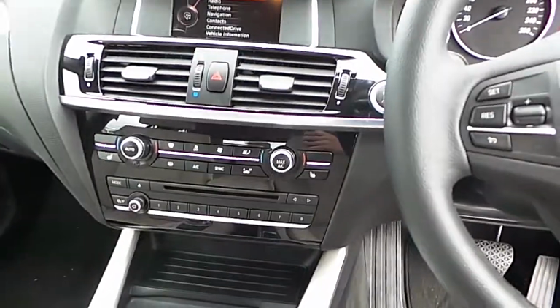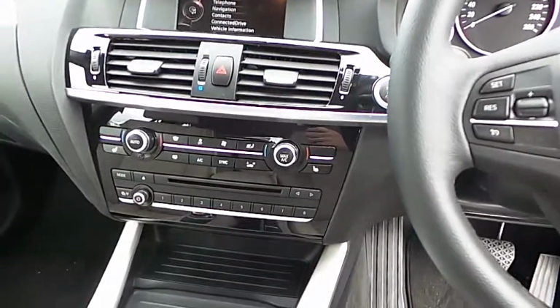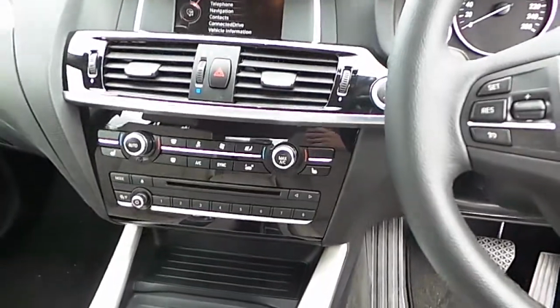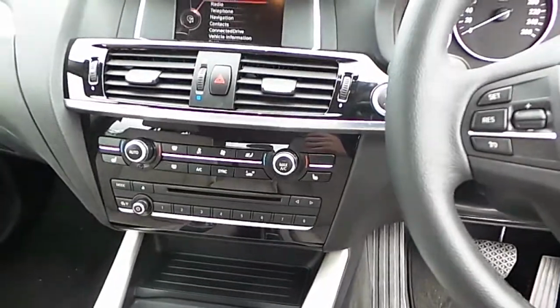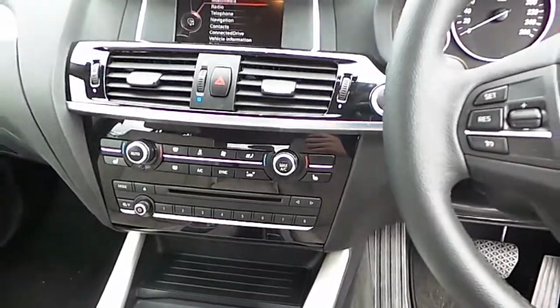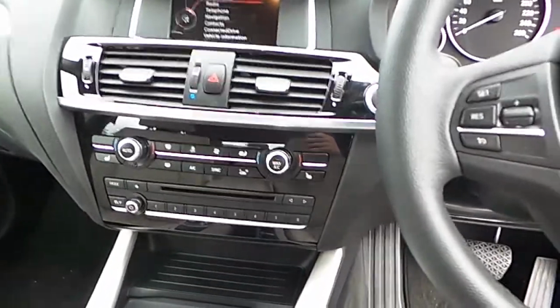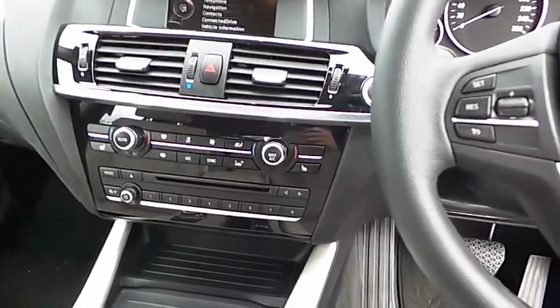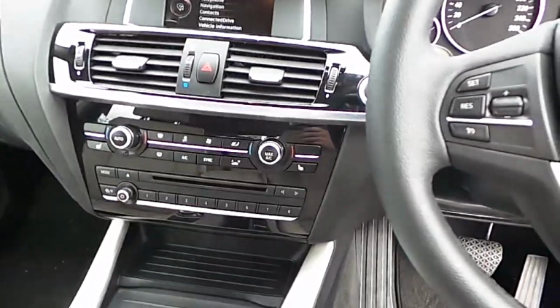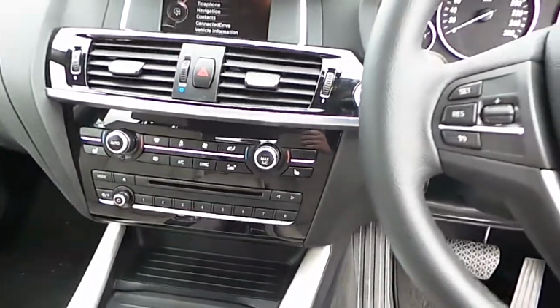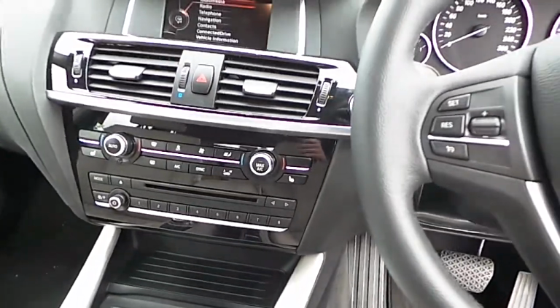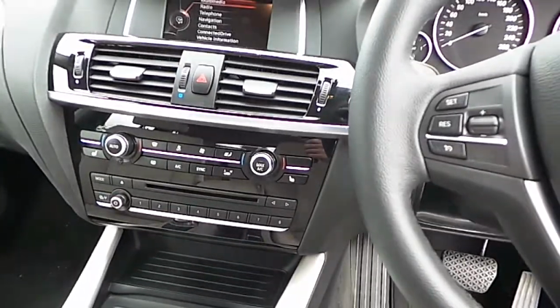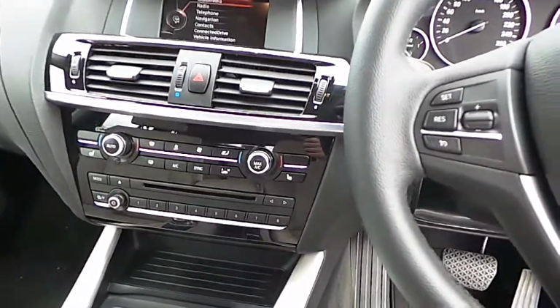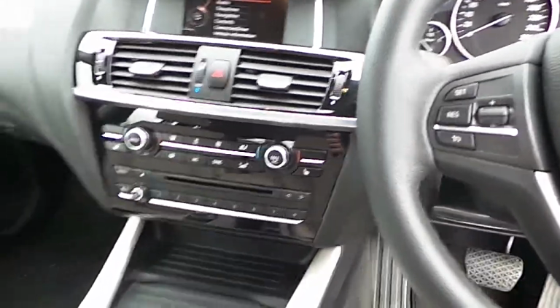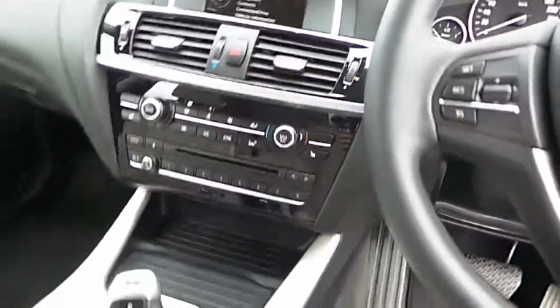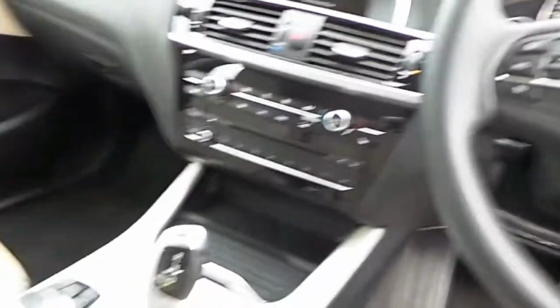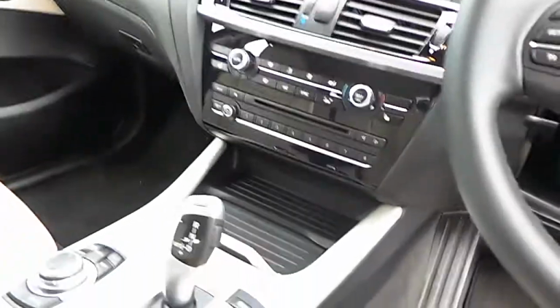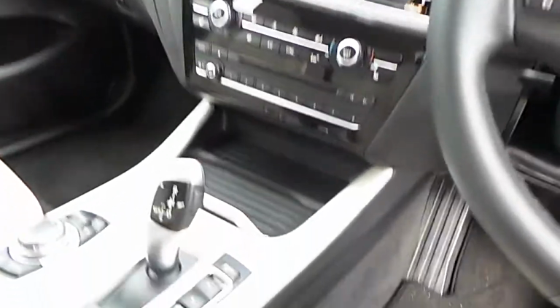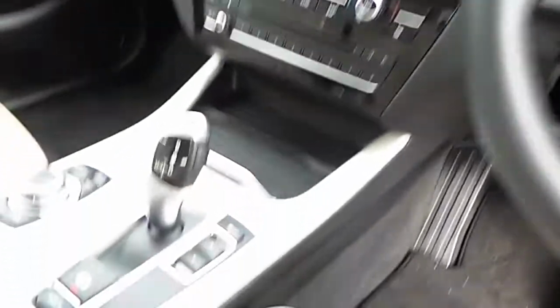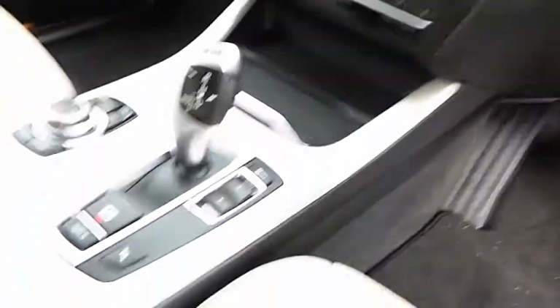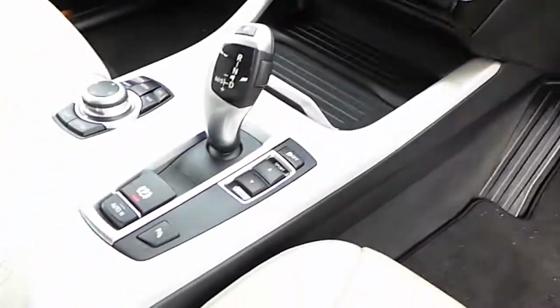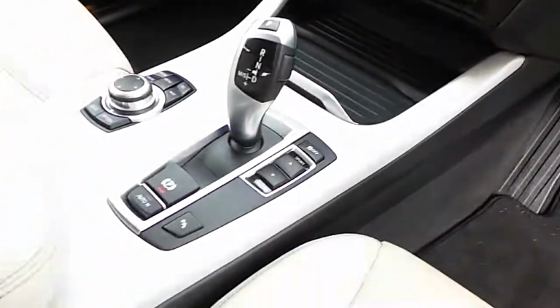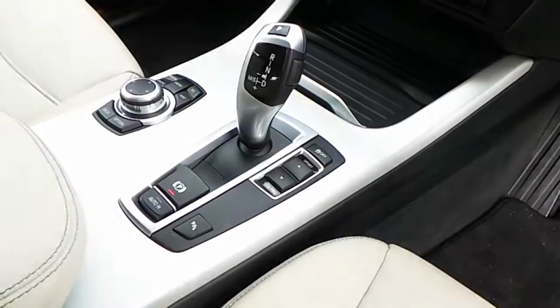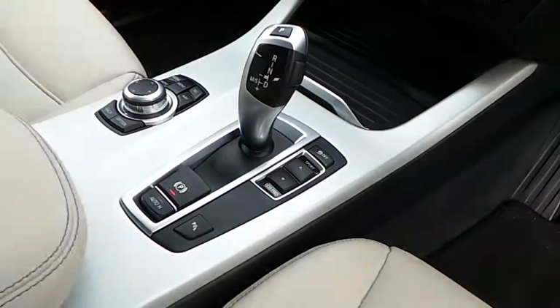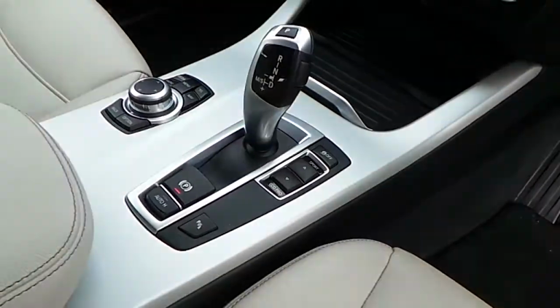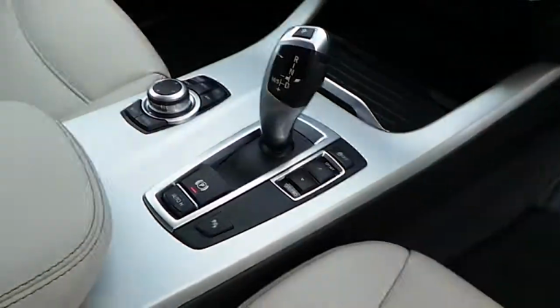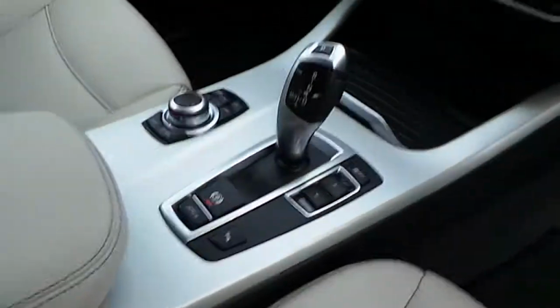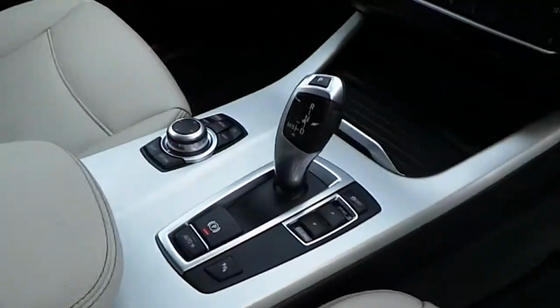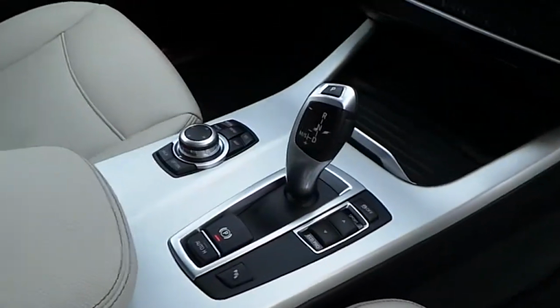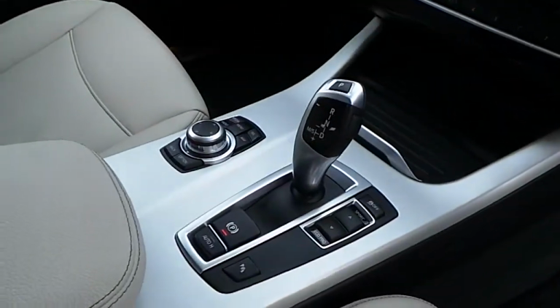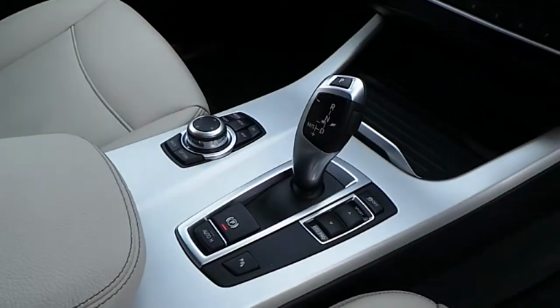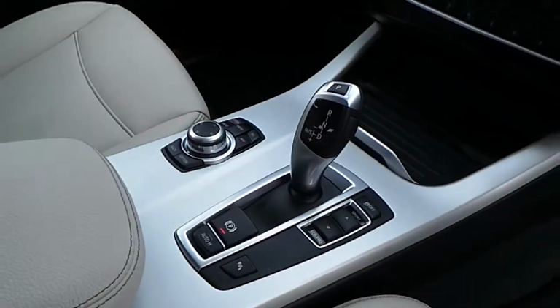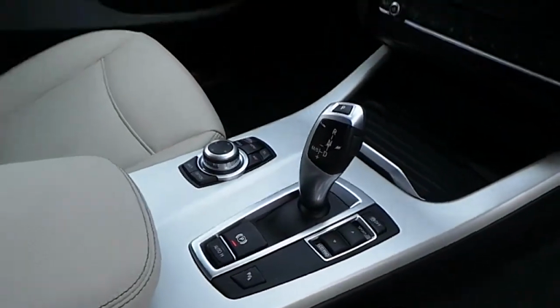It also features dual climate control, heated seats, Bluetooth and USB audio, sports and comfort driving modes, and an automatic transmission.